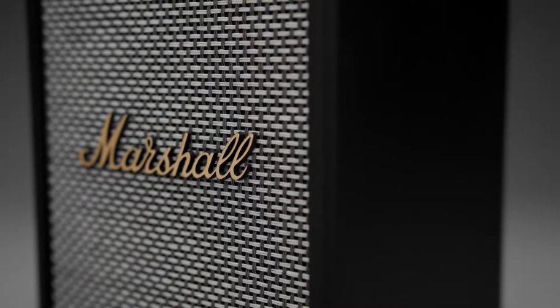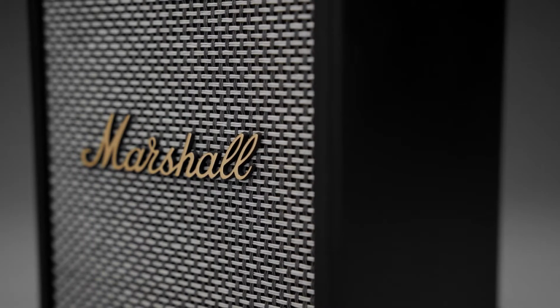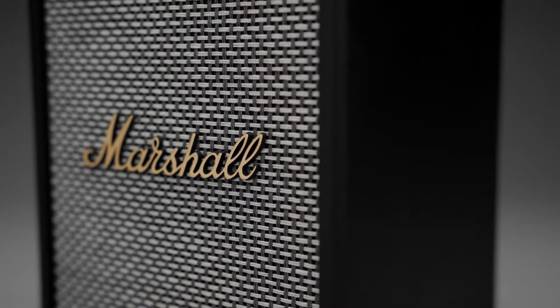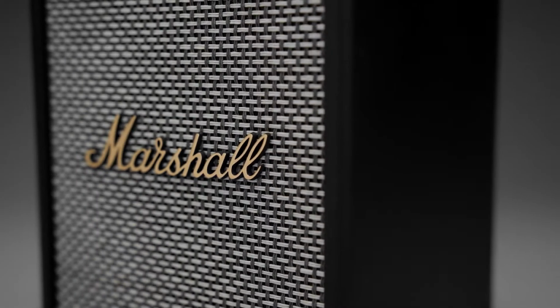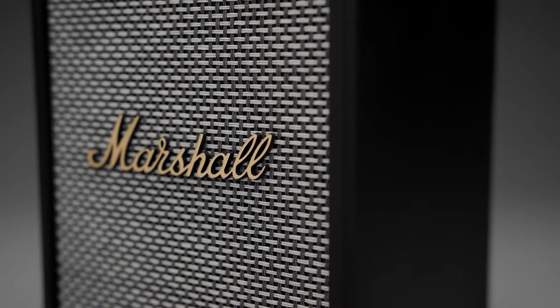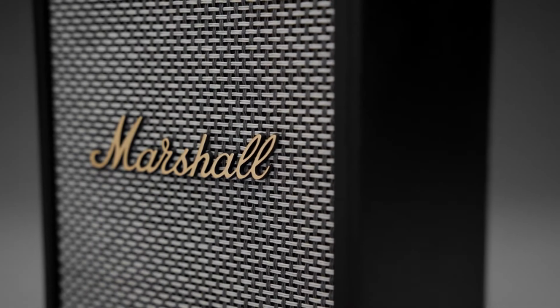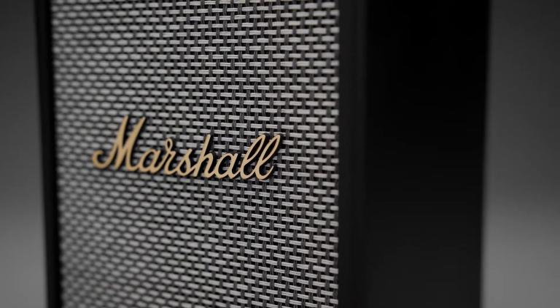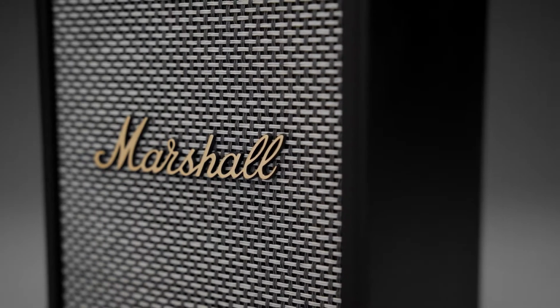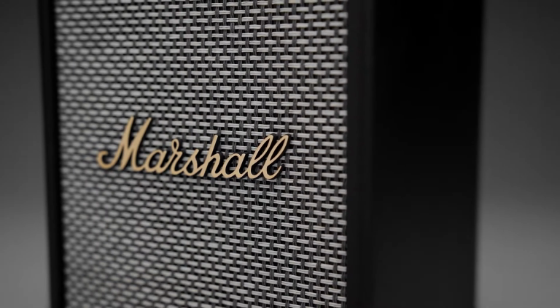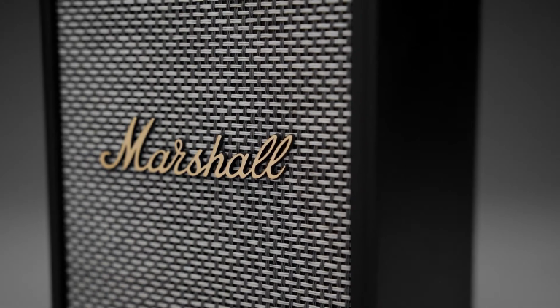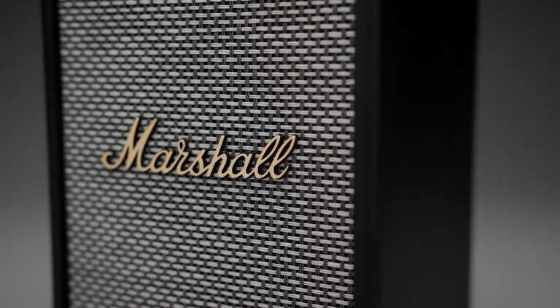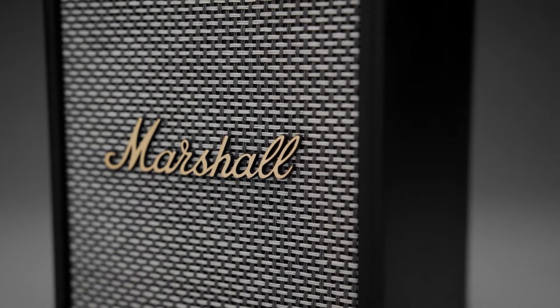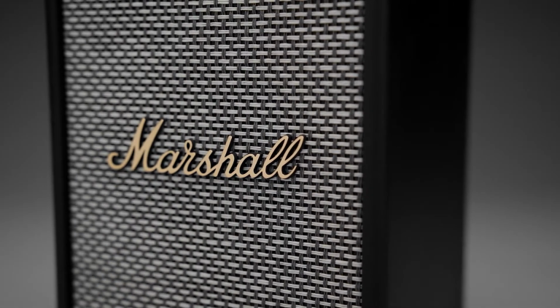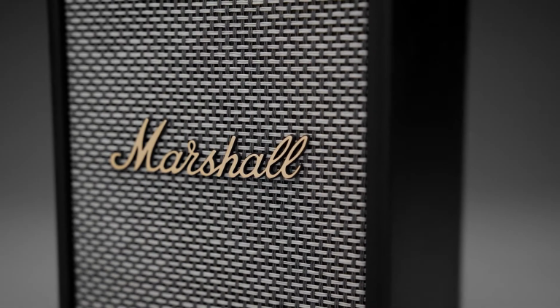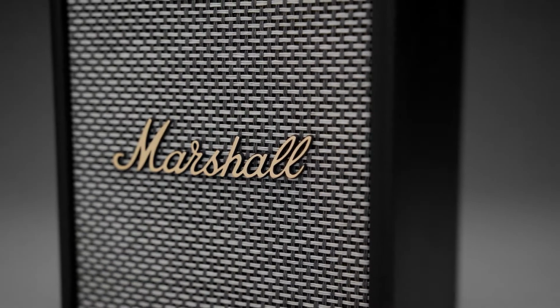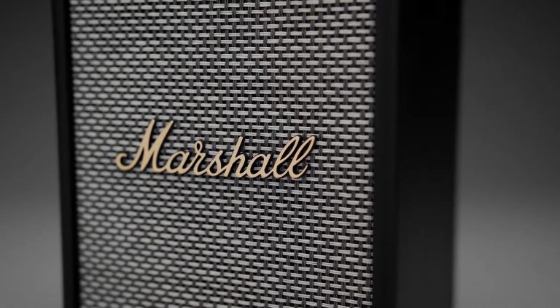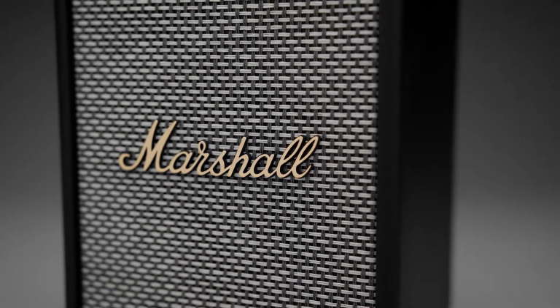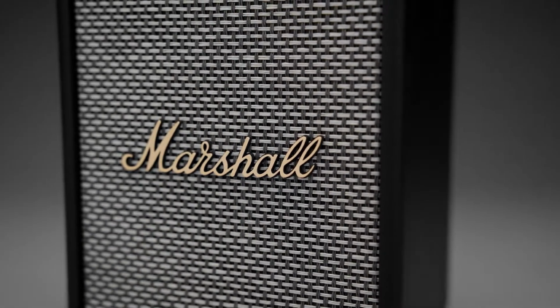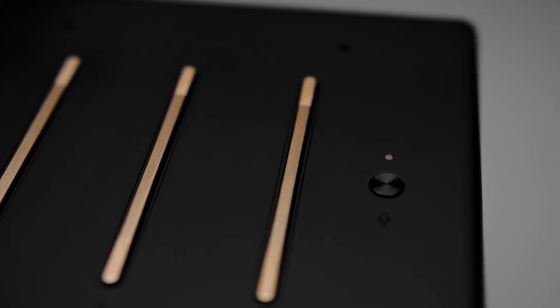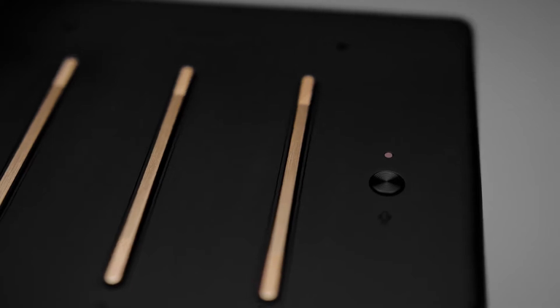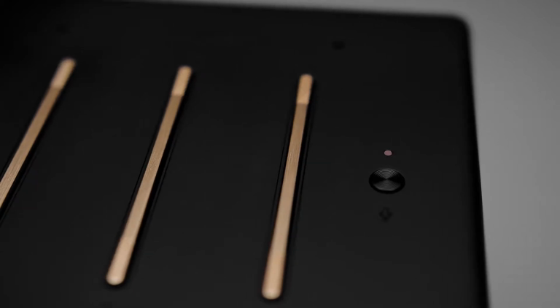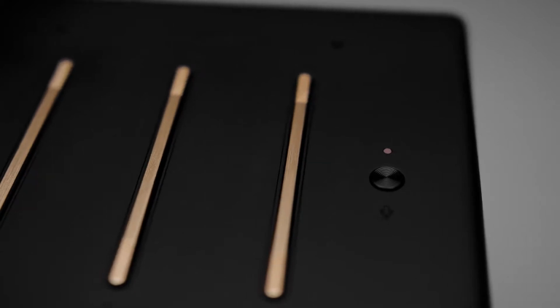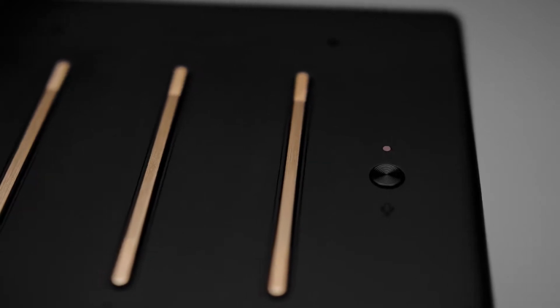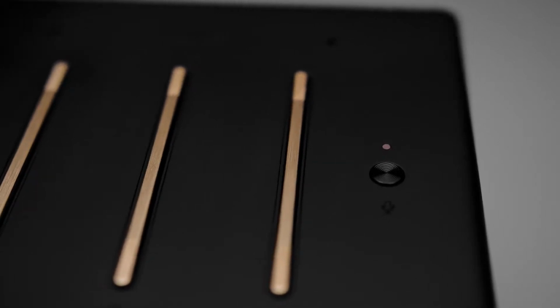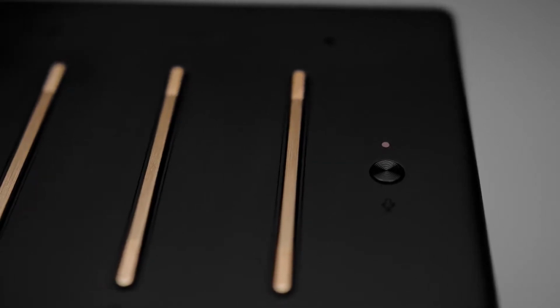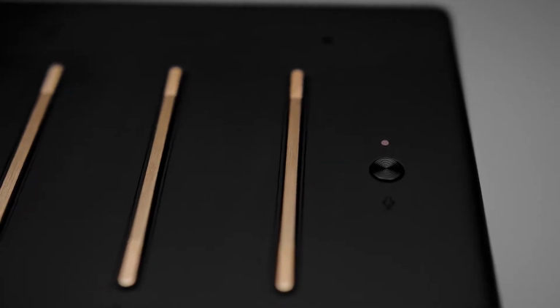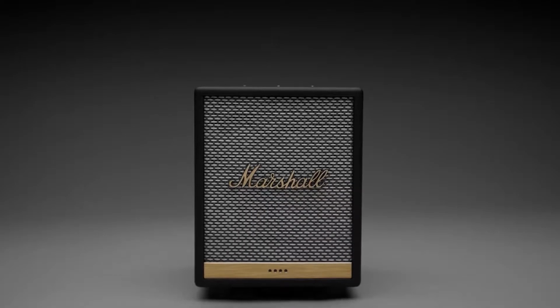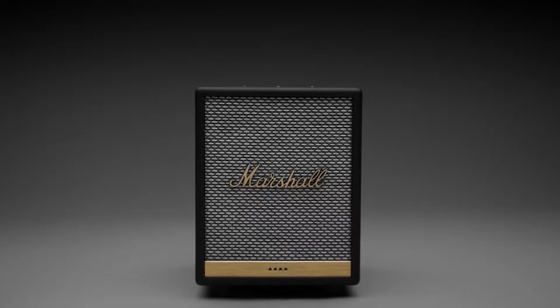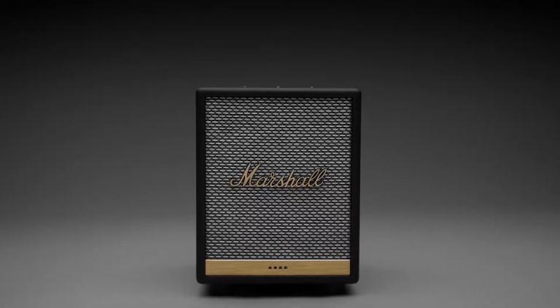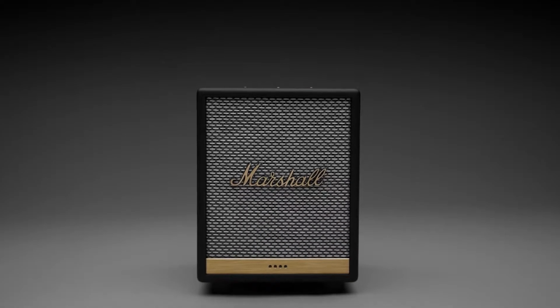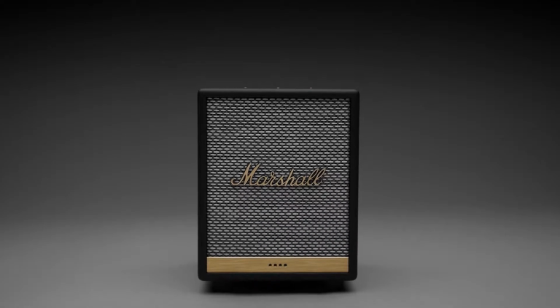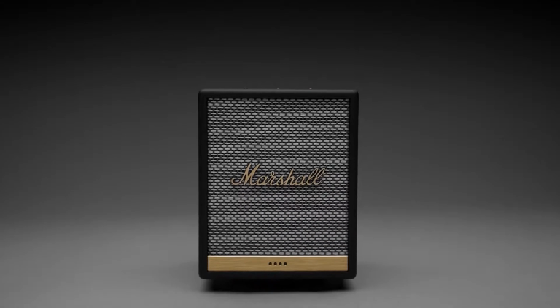Ask your Google Assistant to play and control your favourite music, podcasts and radio from the most popular streaming services and you're ready to listen.